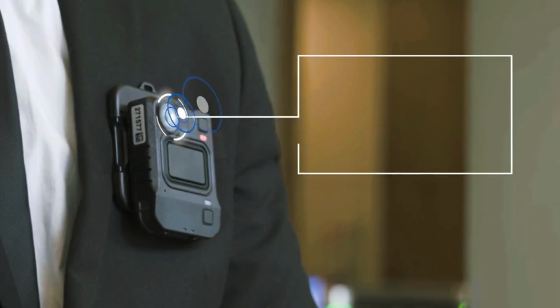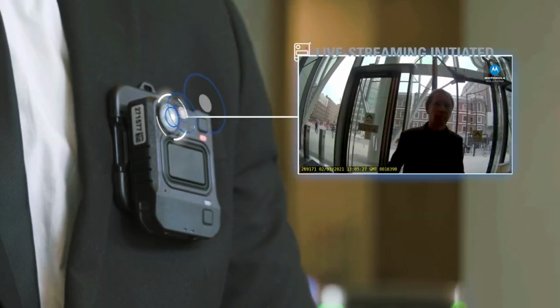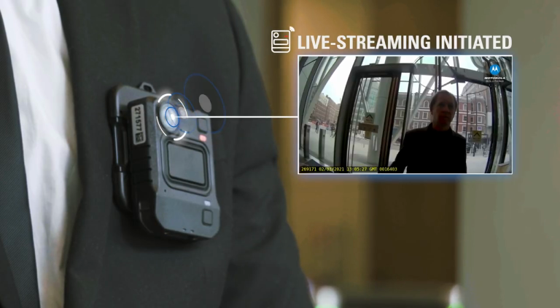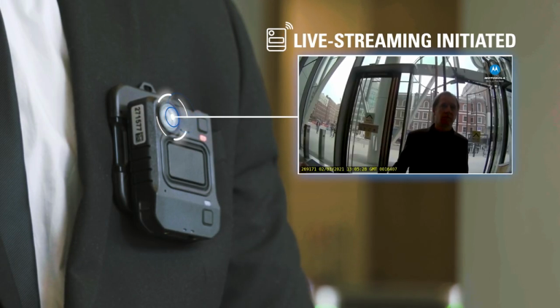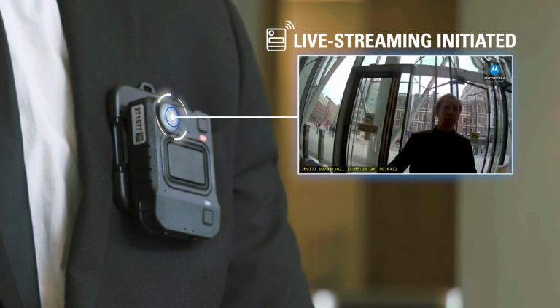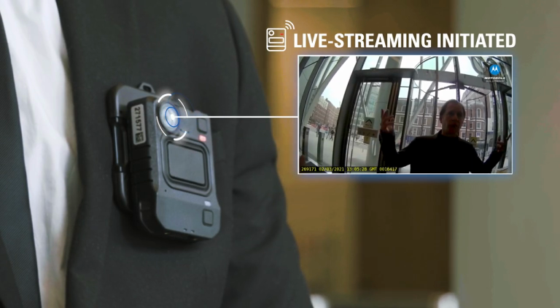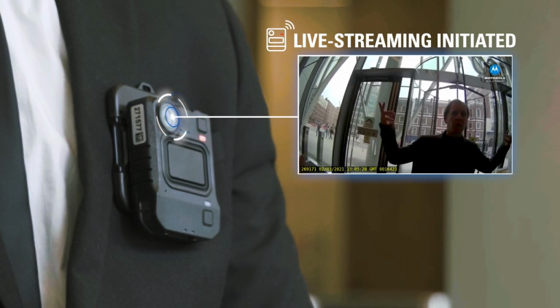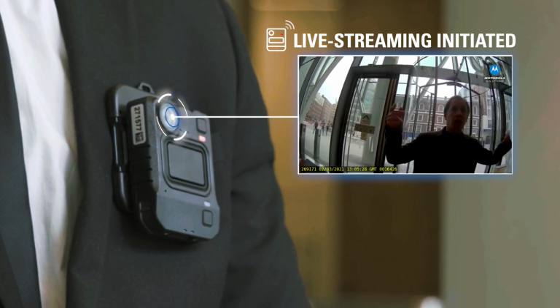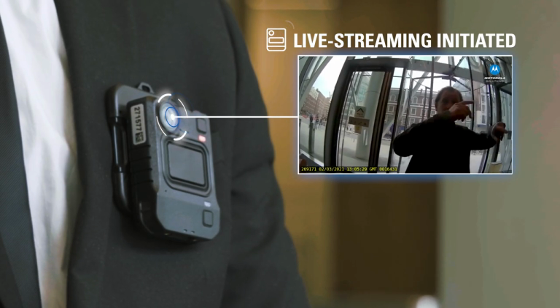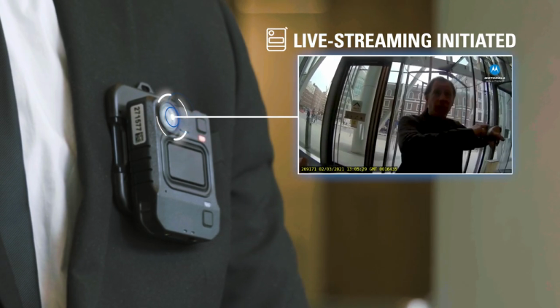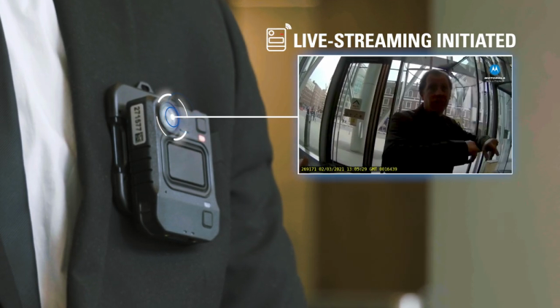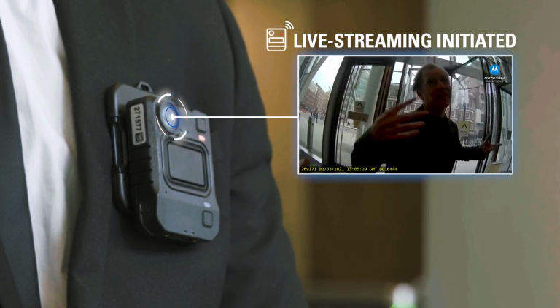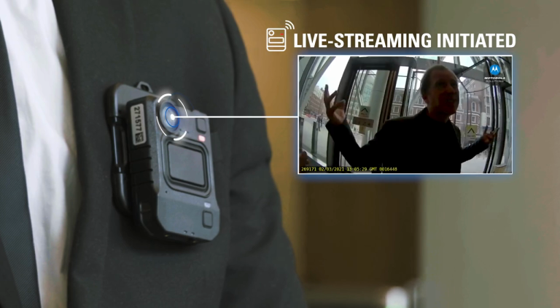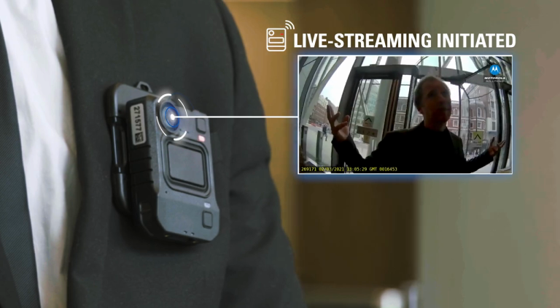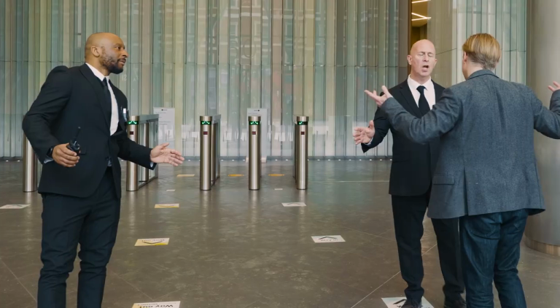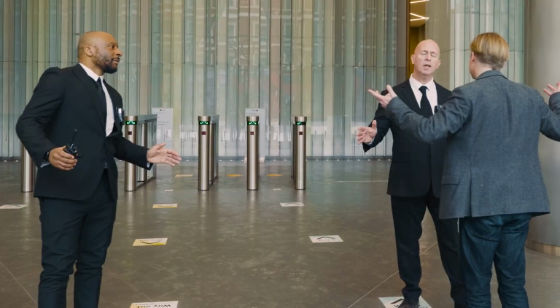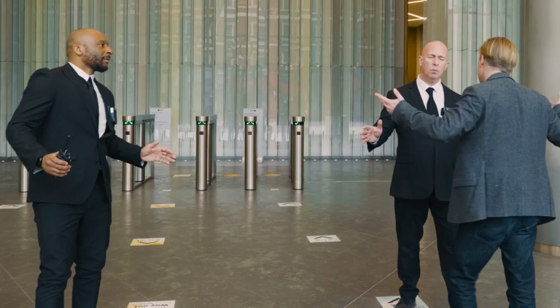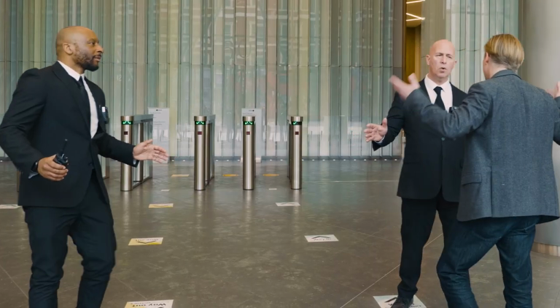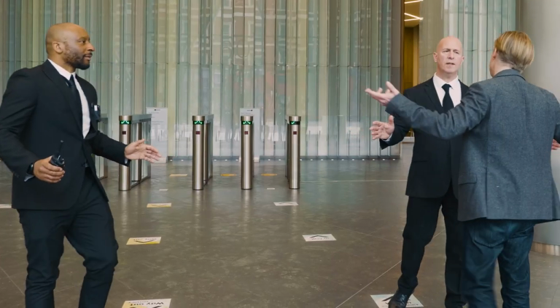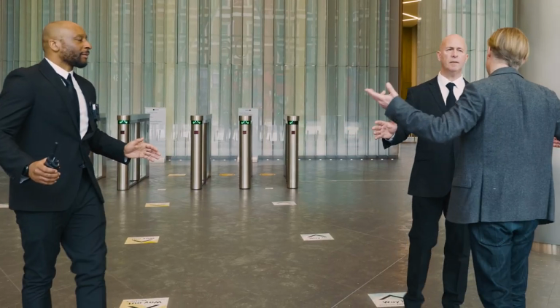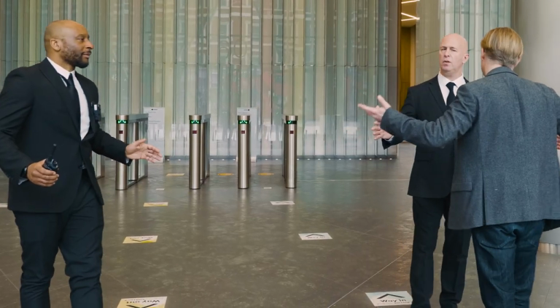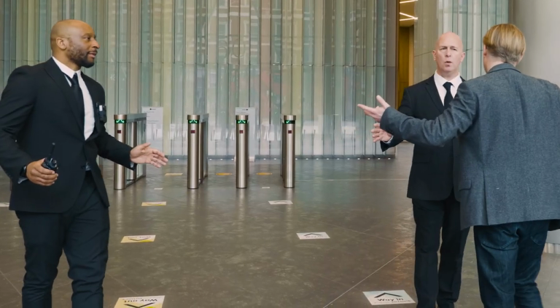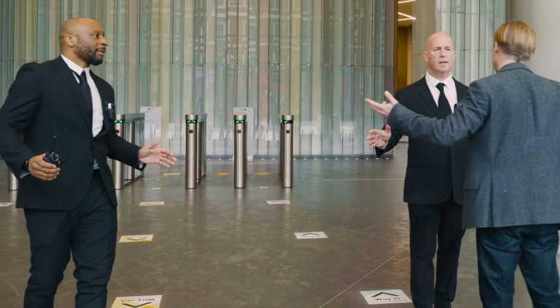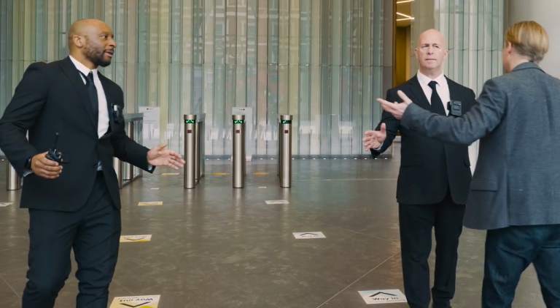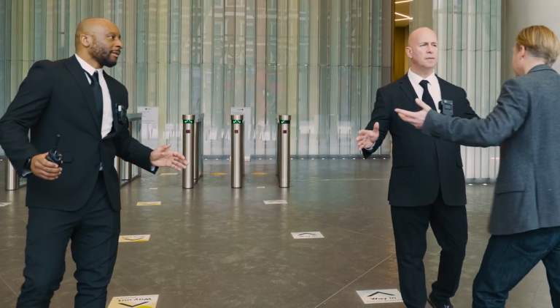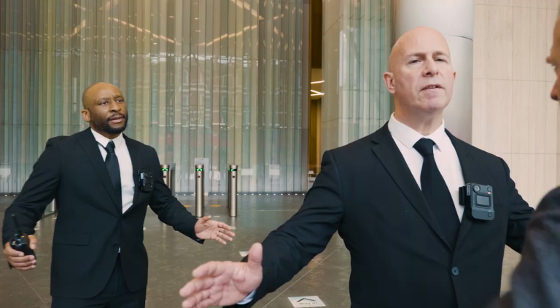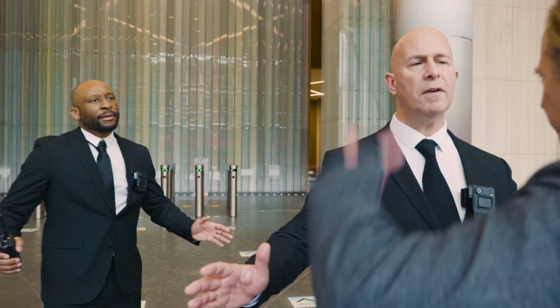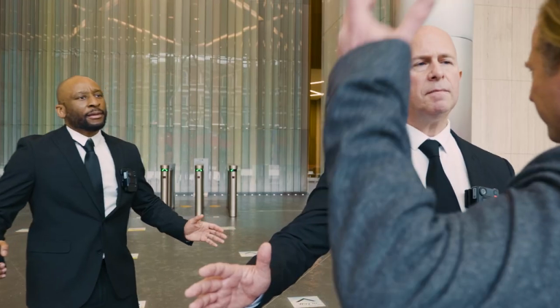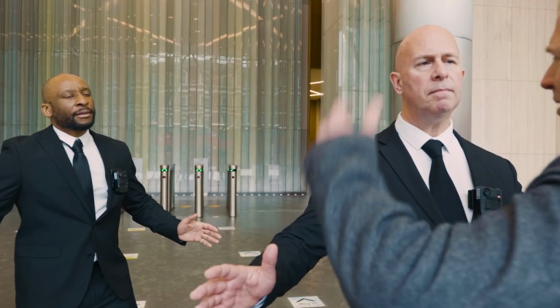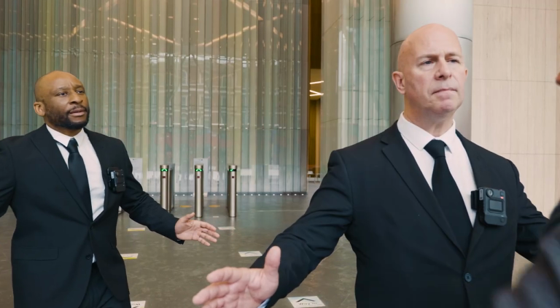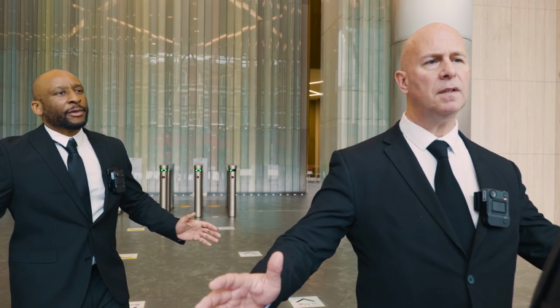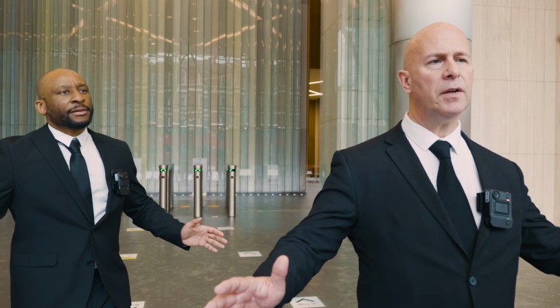Thankfully, his camera automatically began recording as he reached us, providing a third perspective of the incident.